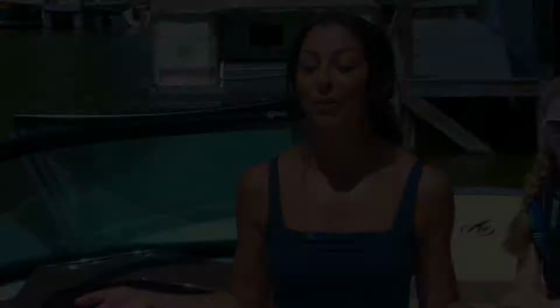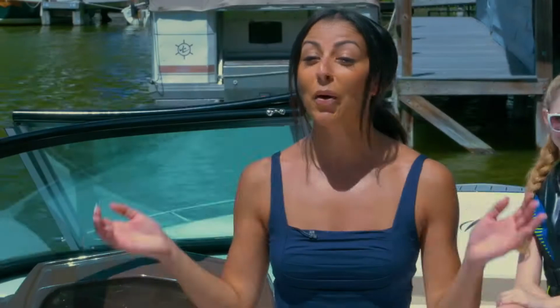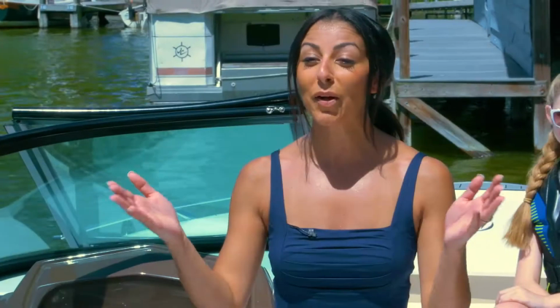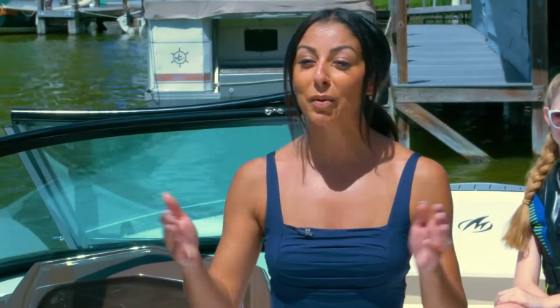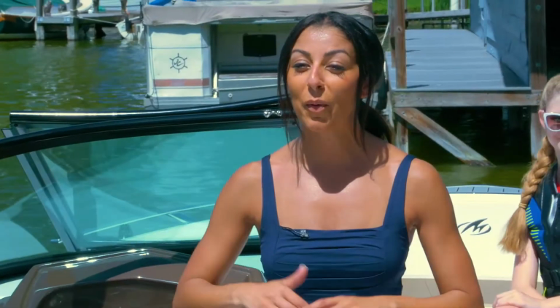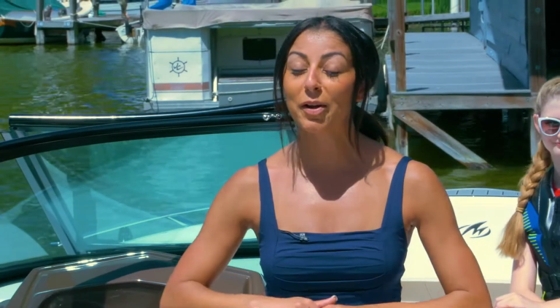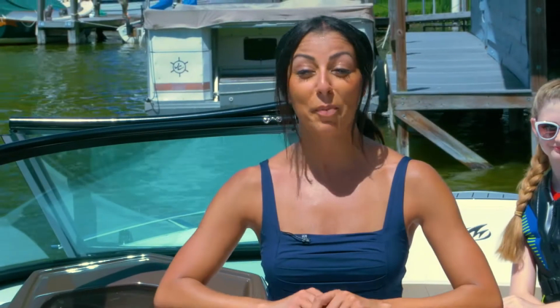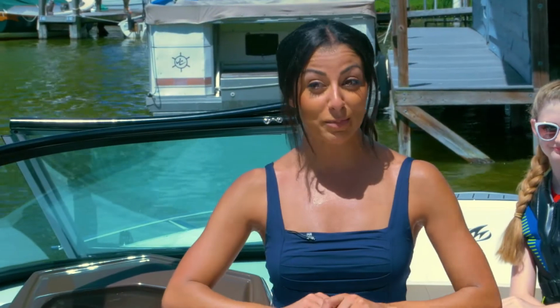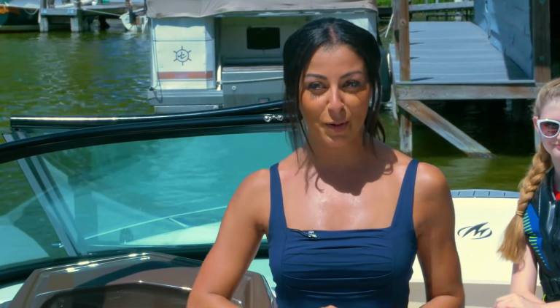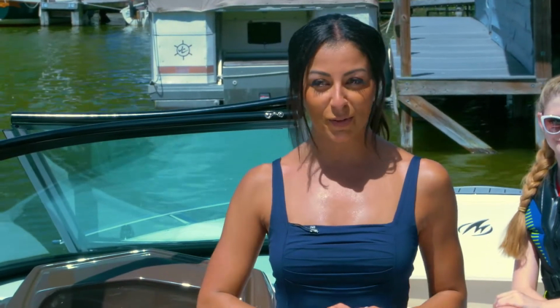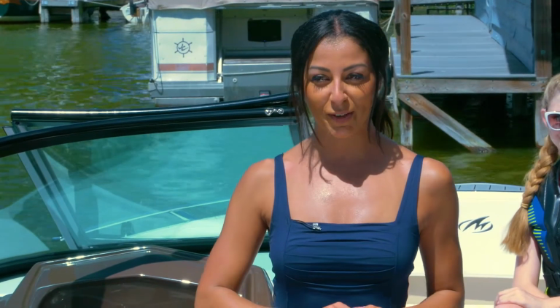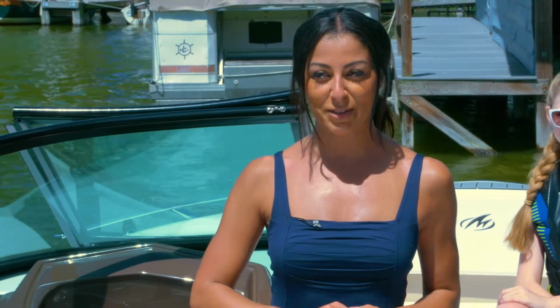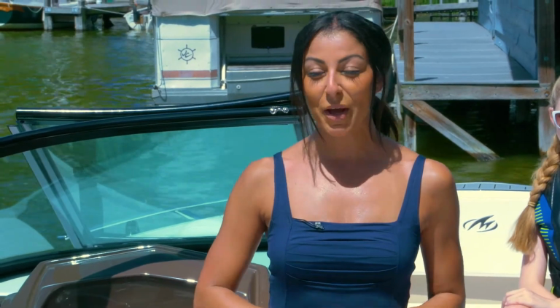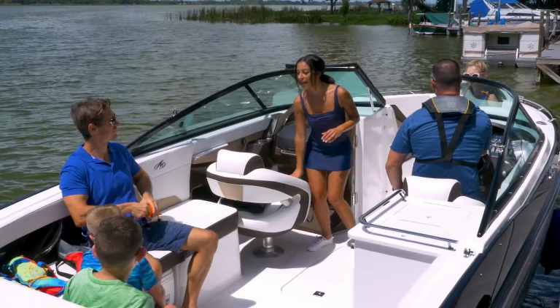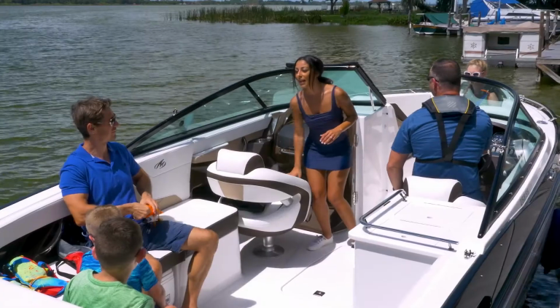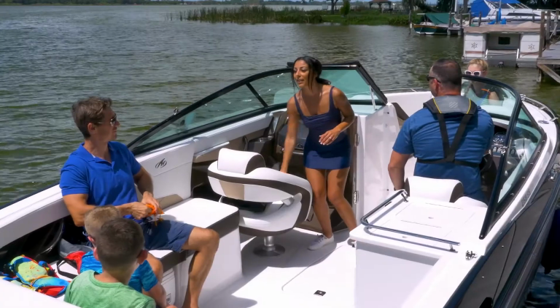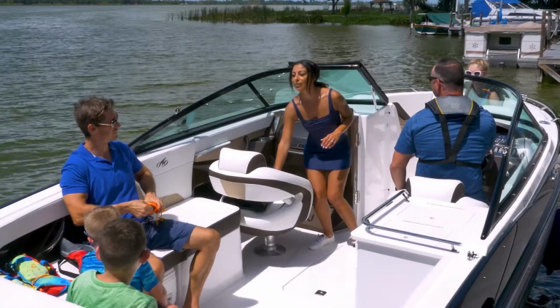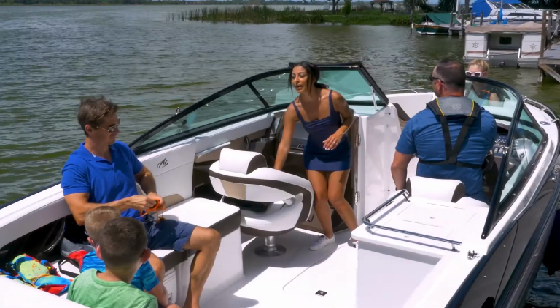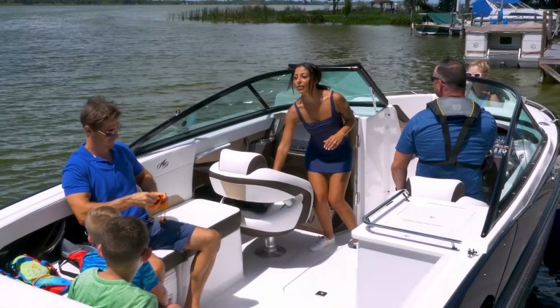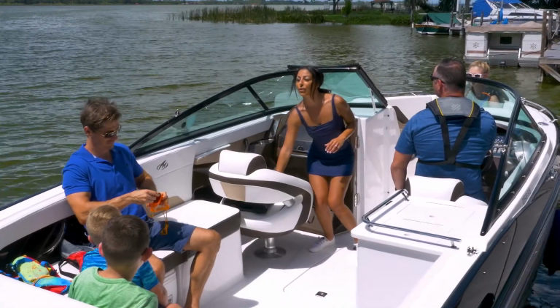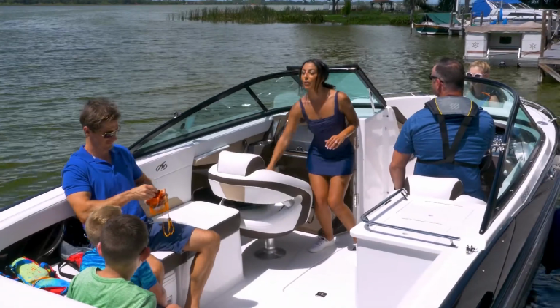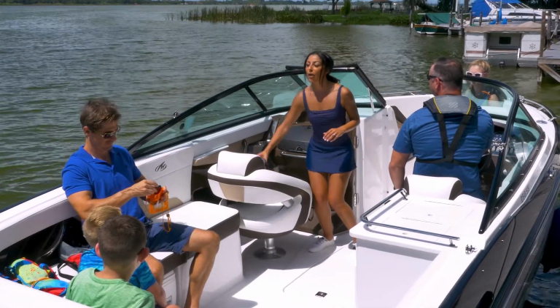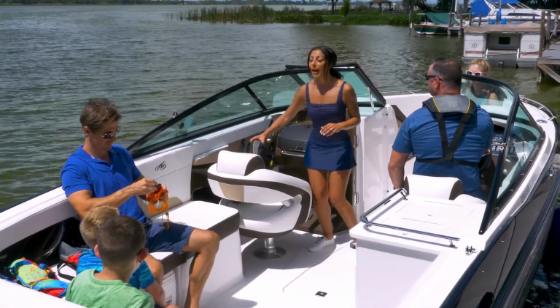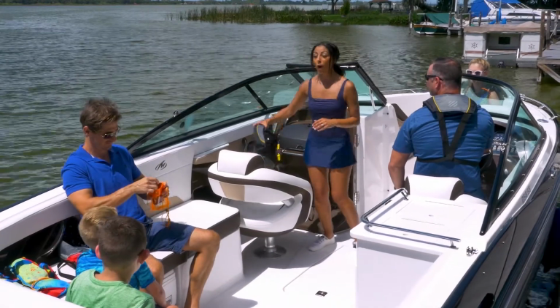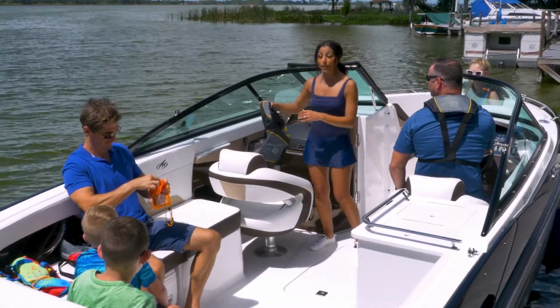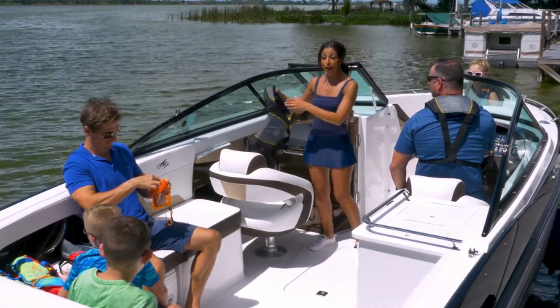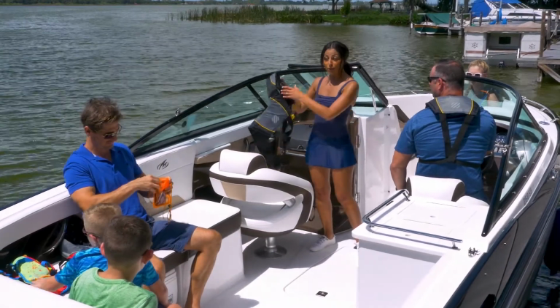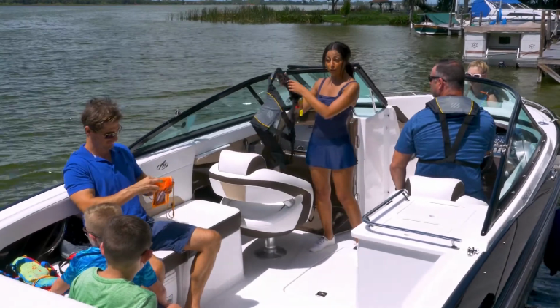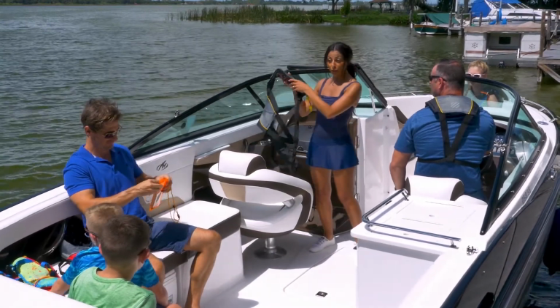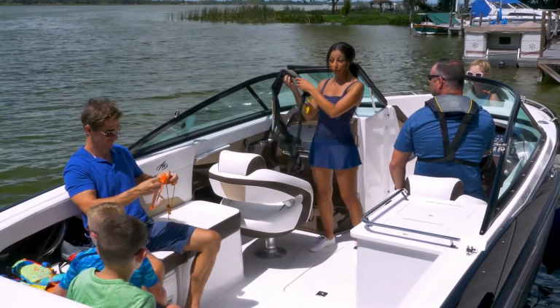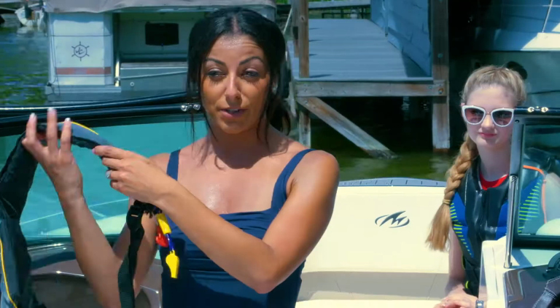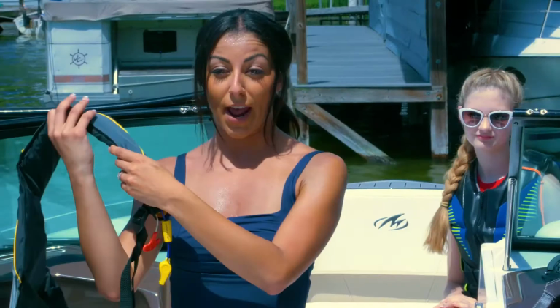Welcome aboard Bob's Boat Cruise. Life jackets should be worn at all times during our cruise today.